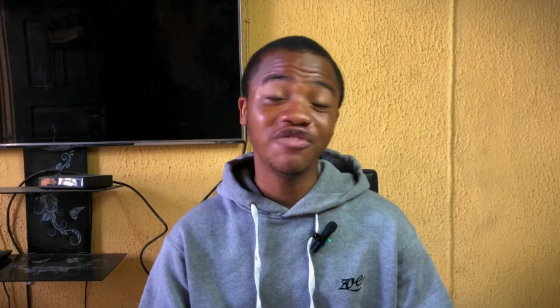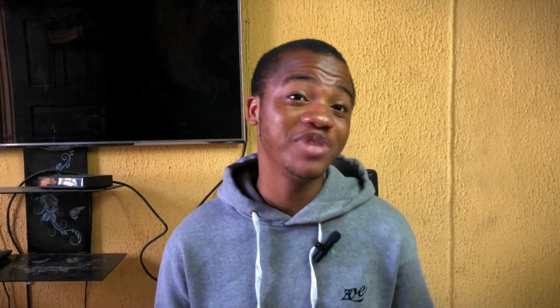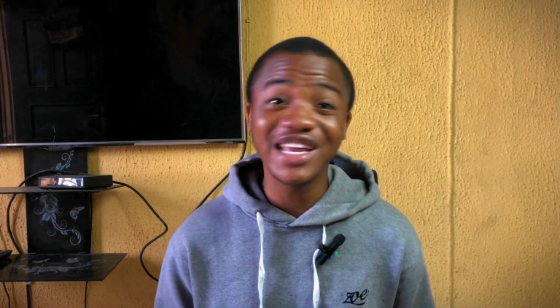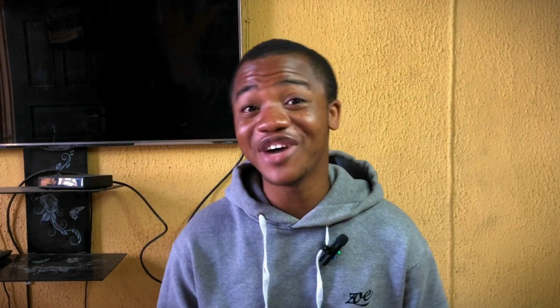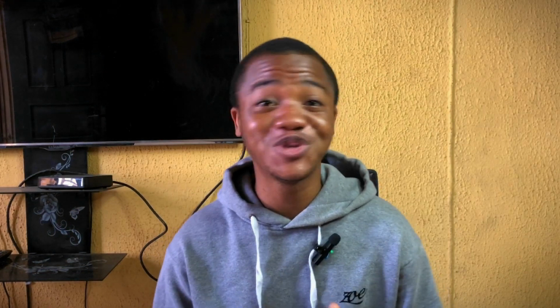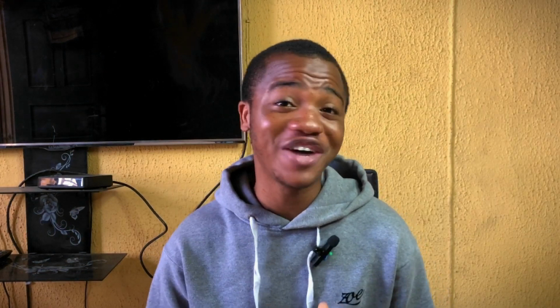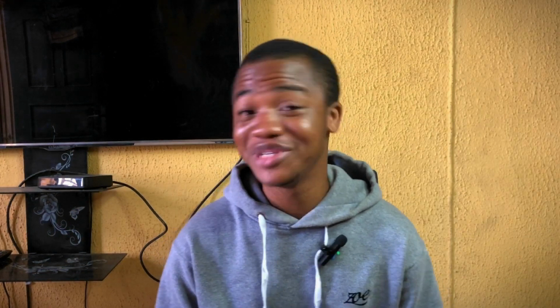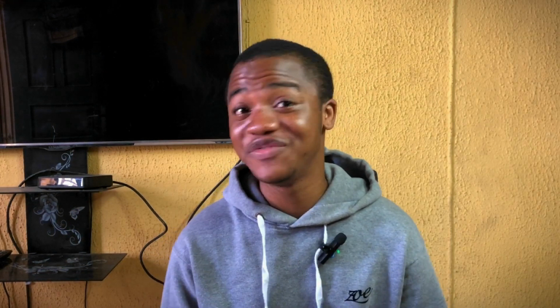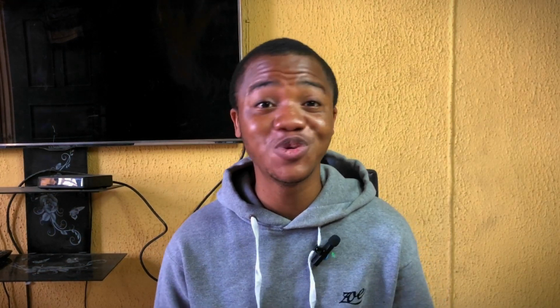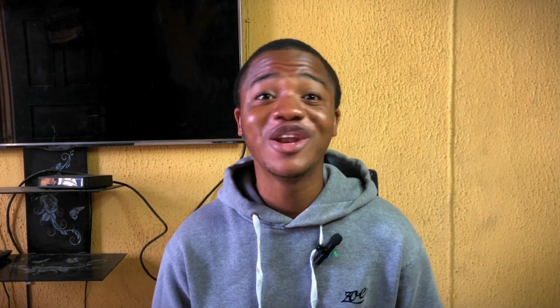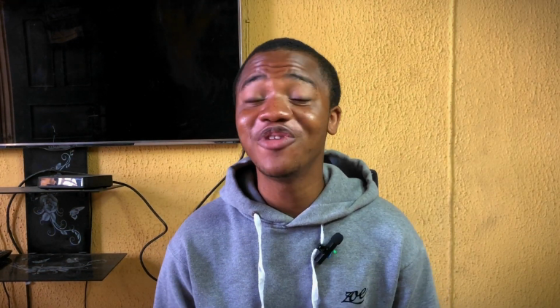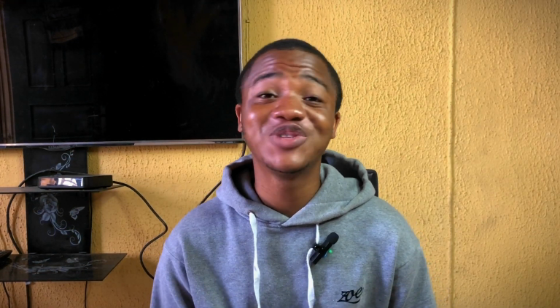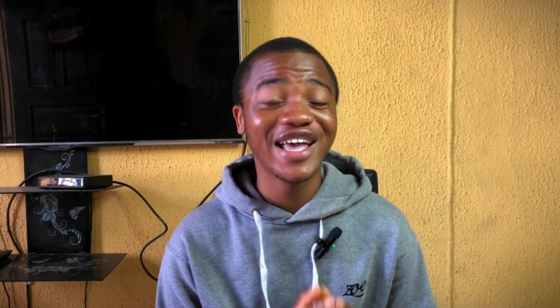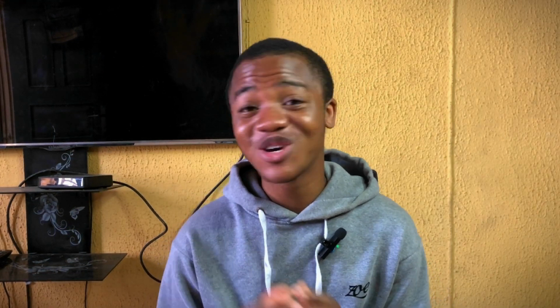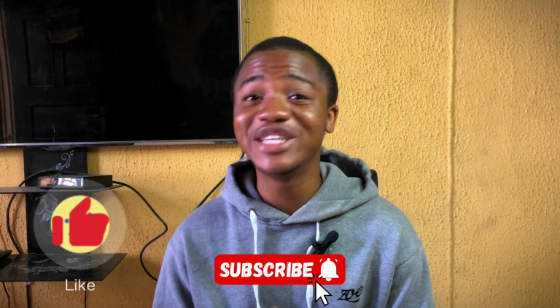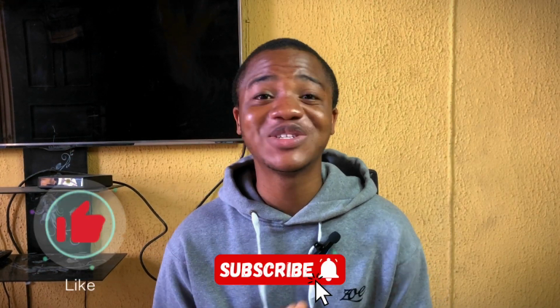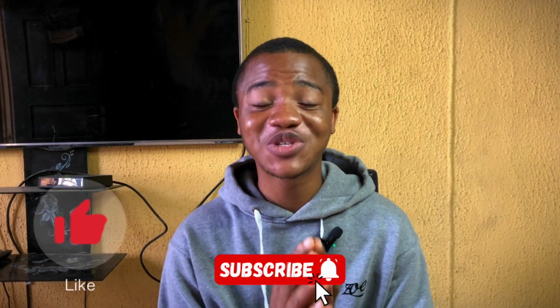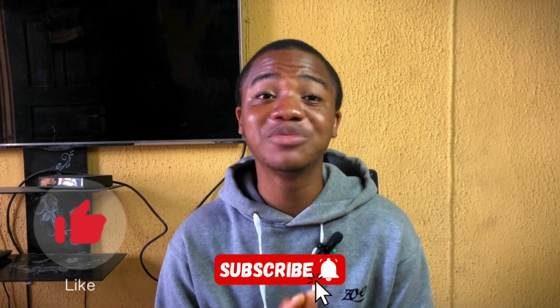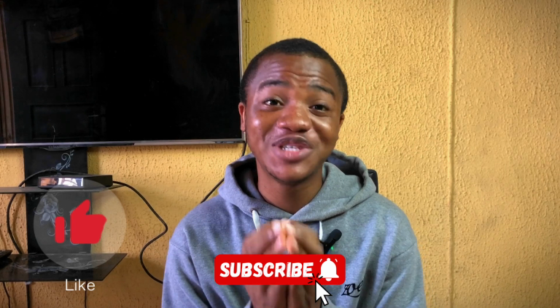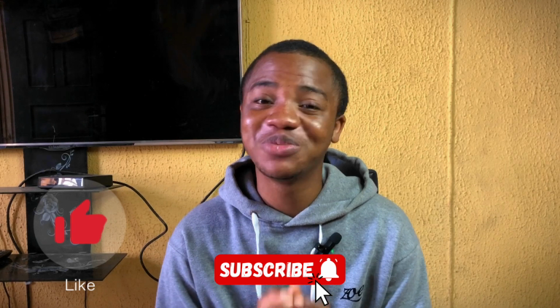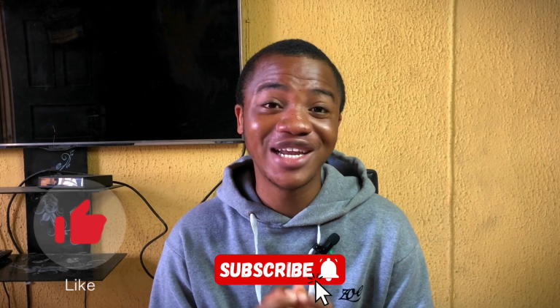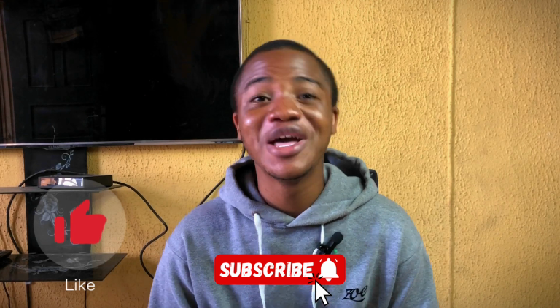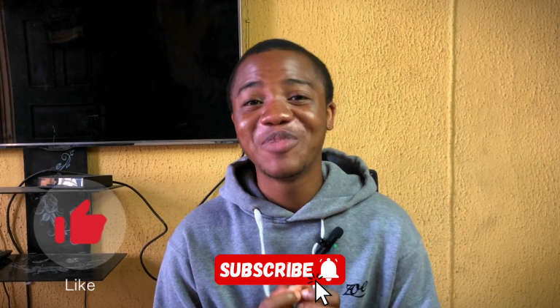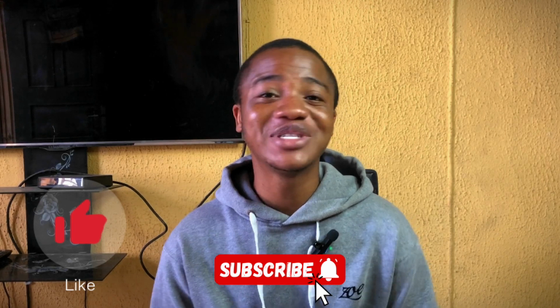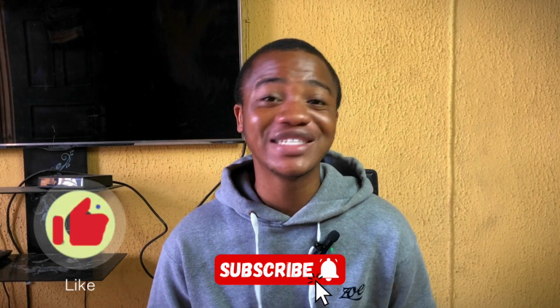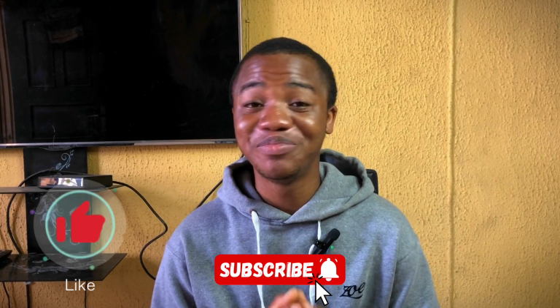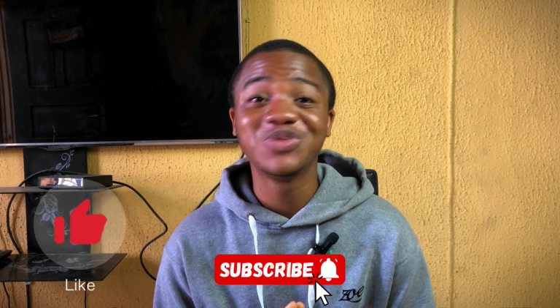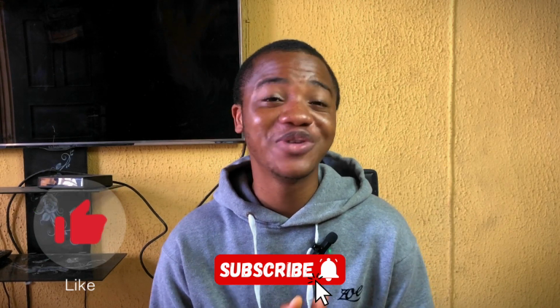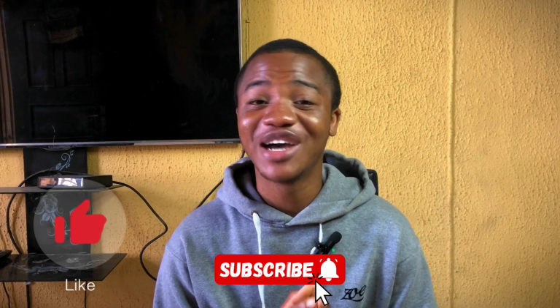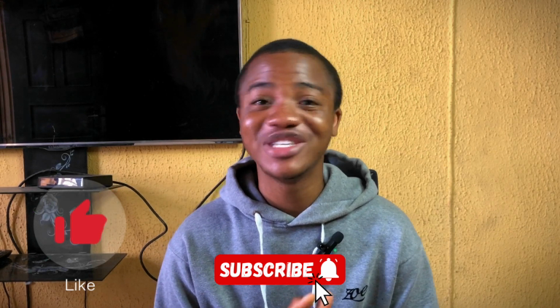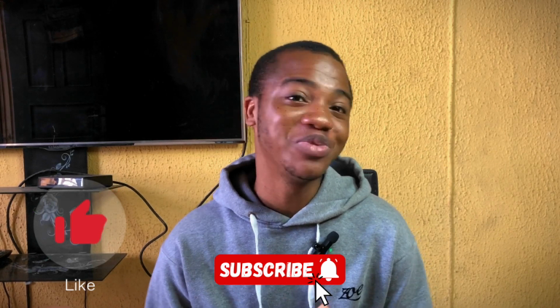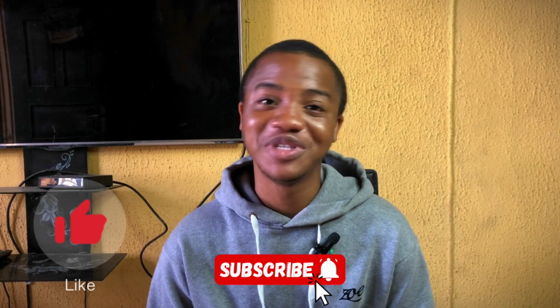If you have been gaining value from this video so far, don't forget to like, comment, and subscribe to this YouTube channel, because that is the best way you can support me.